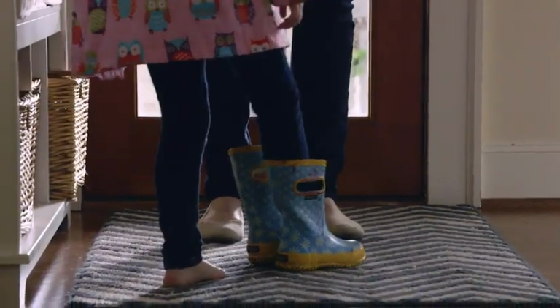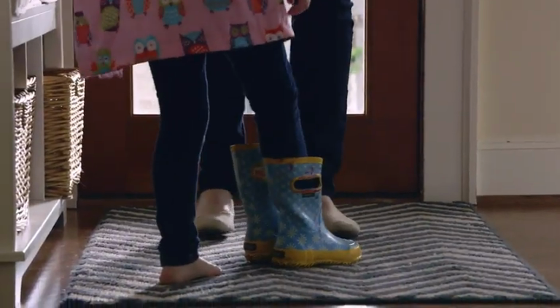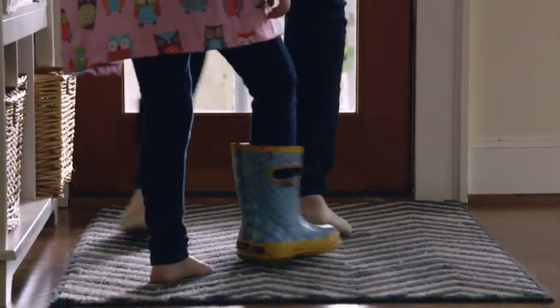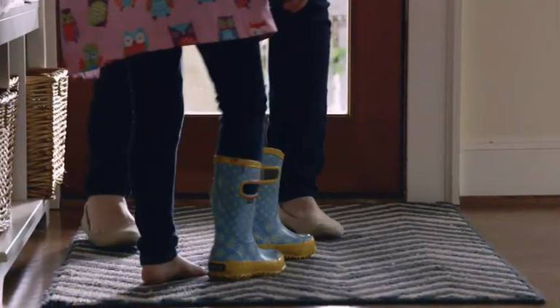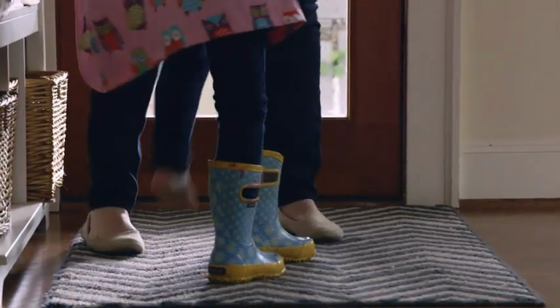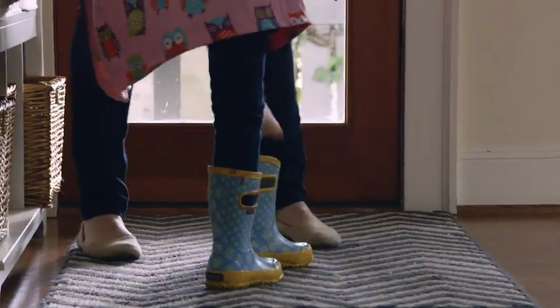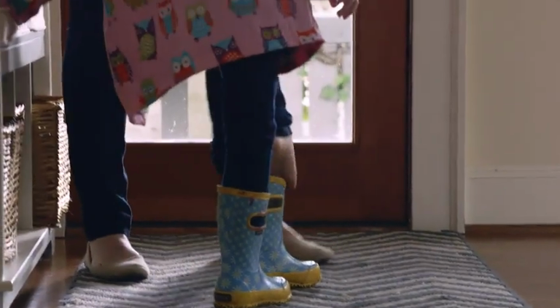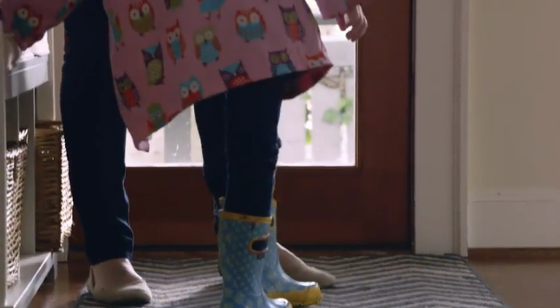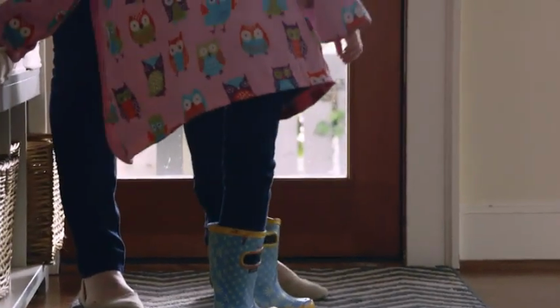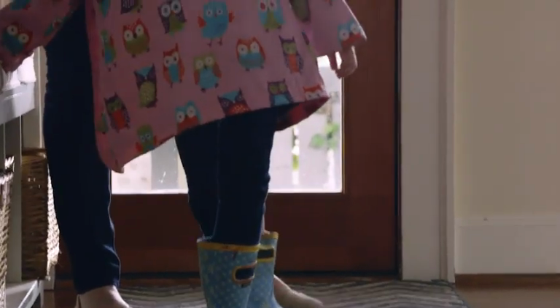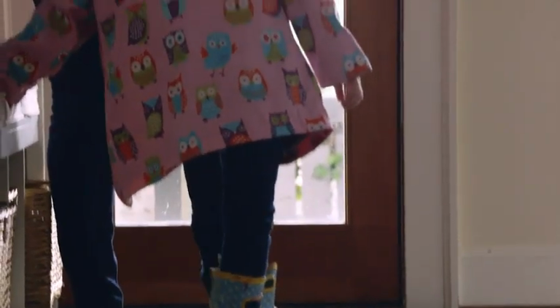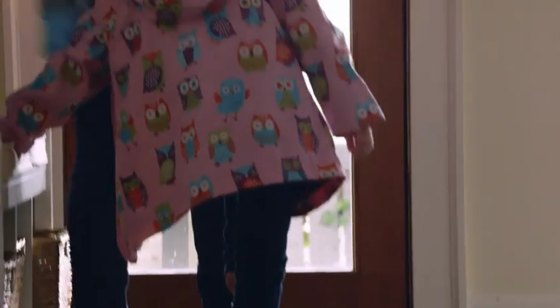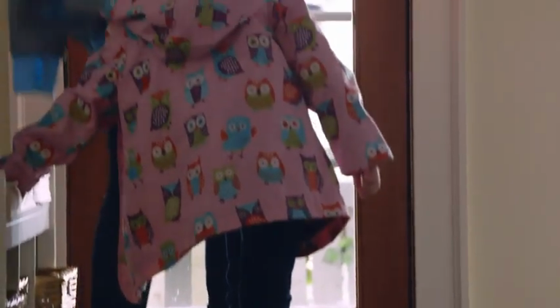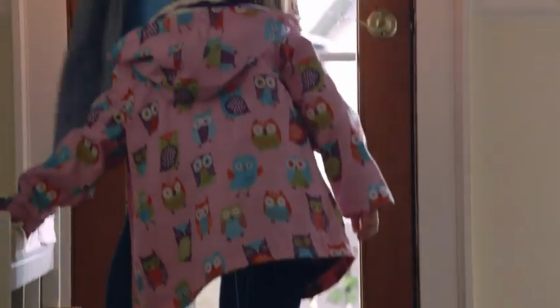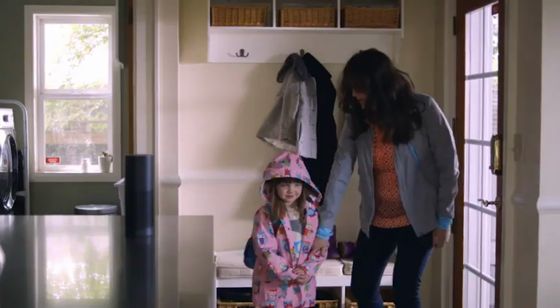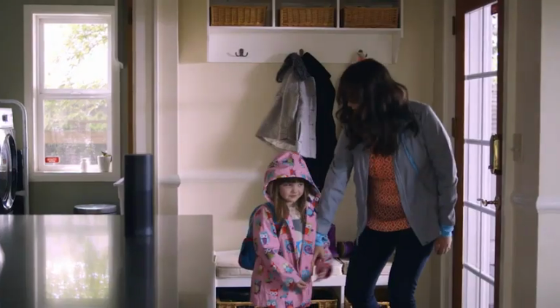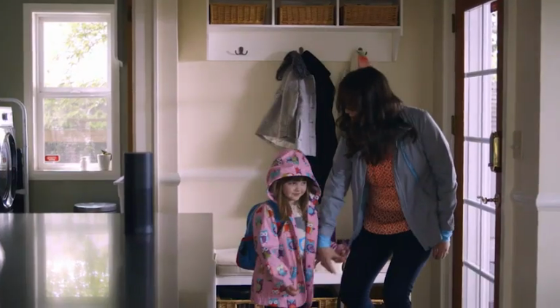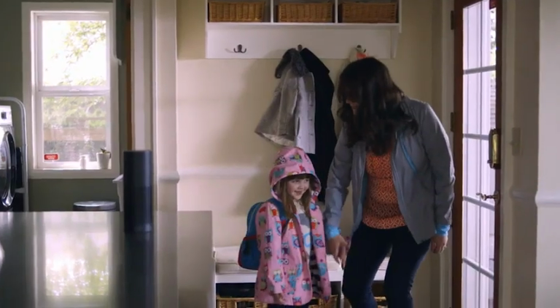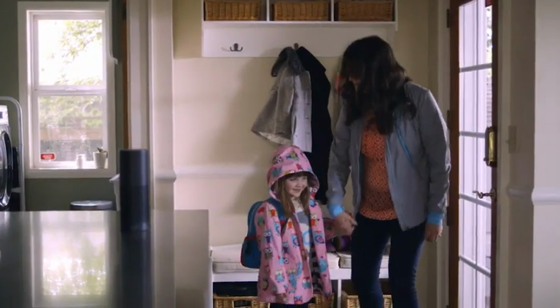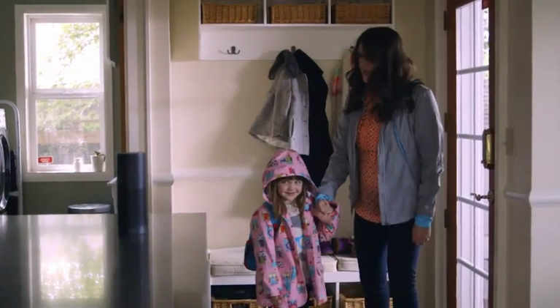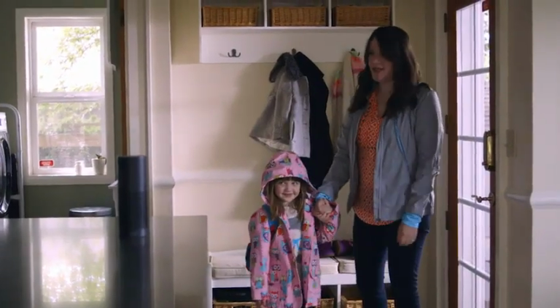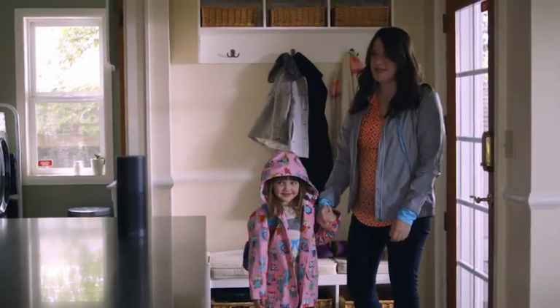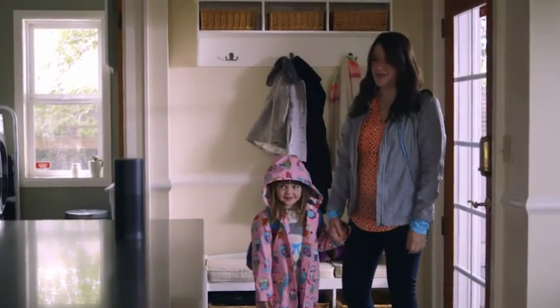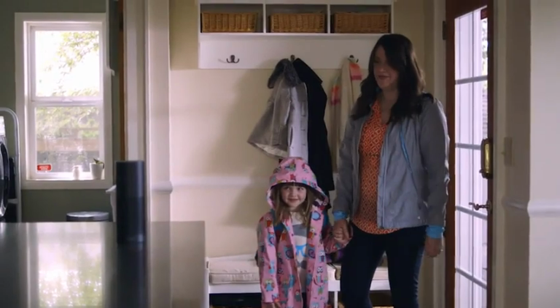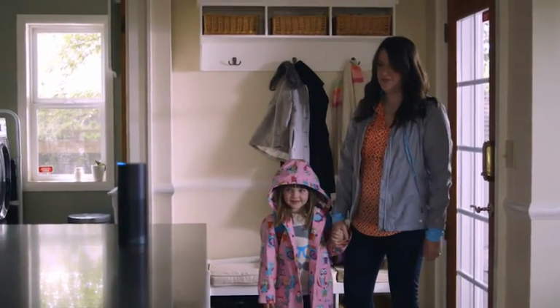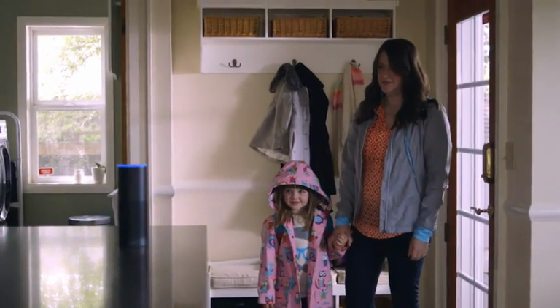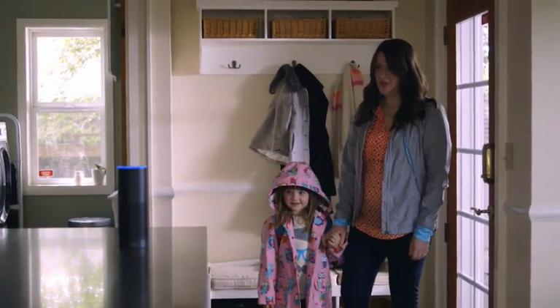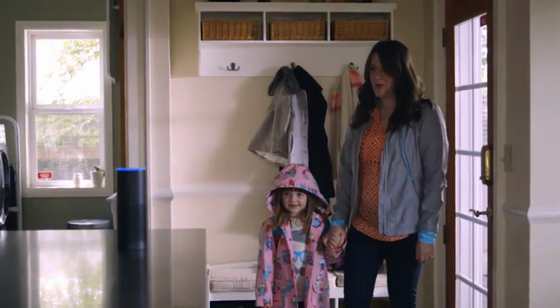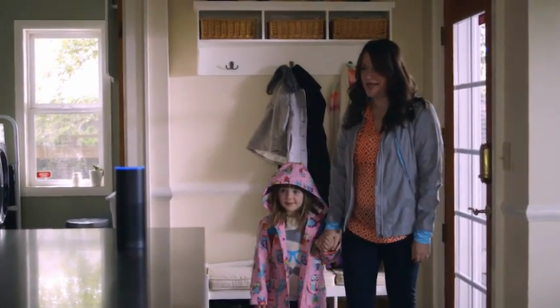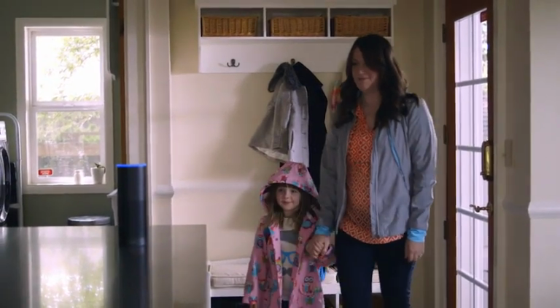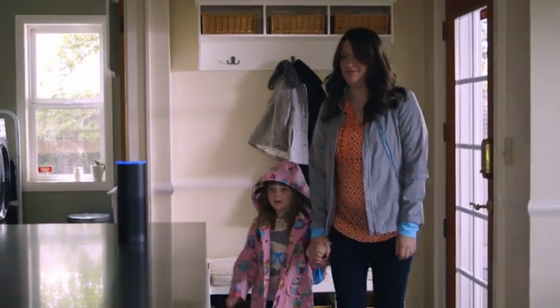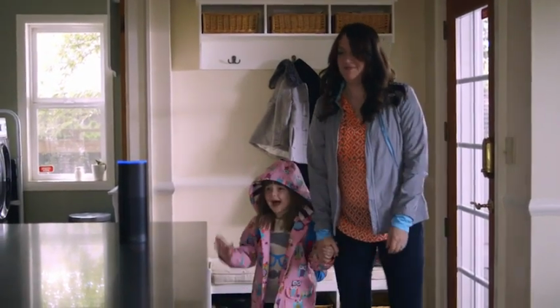Ready to go? Yeah. Alexa, goodbye. Goodbye.